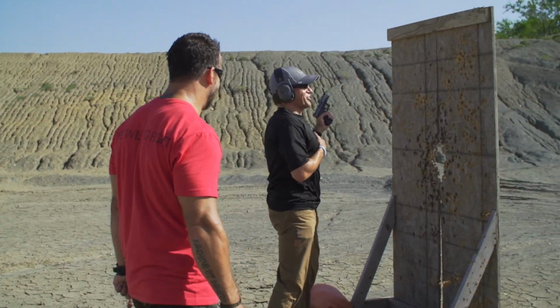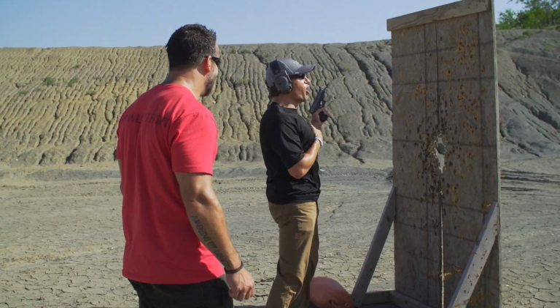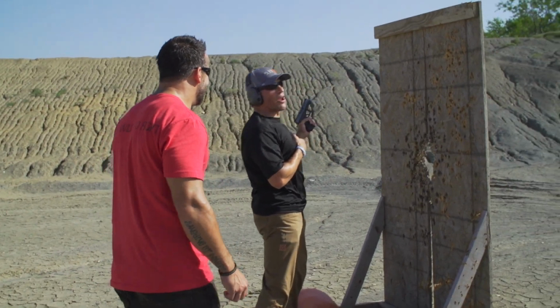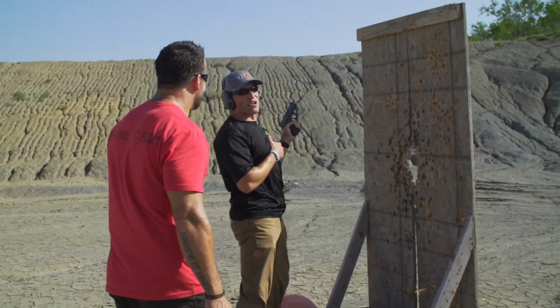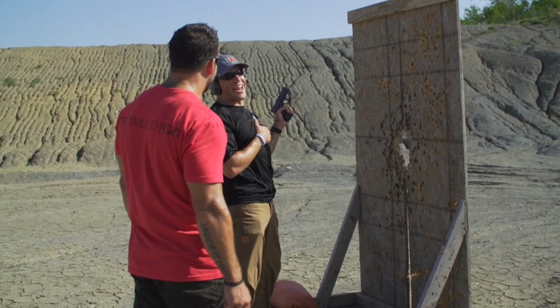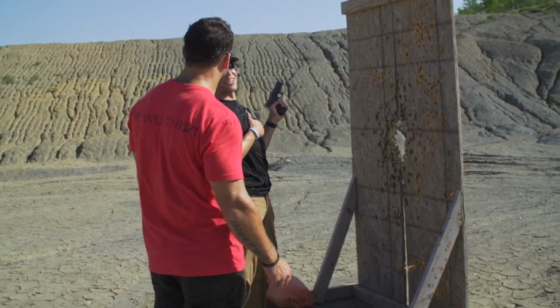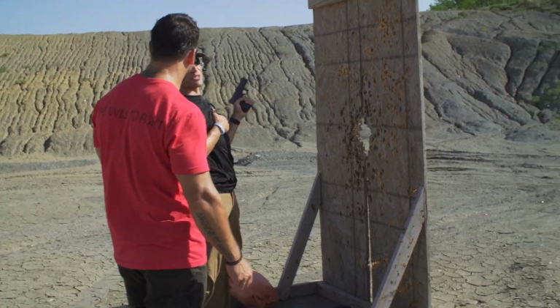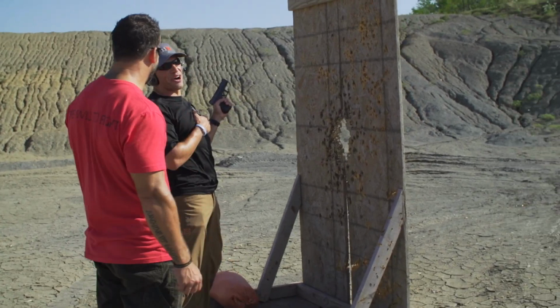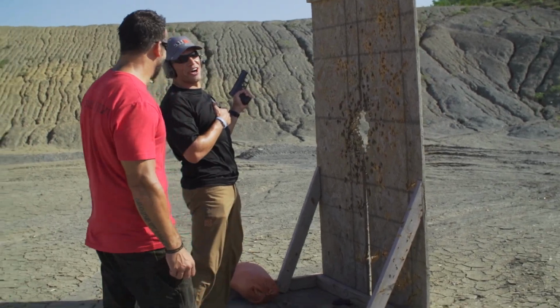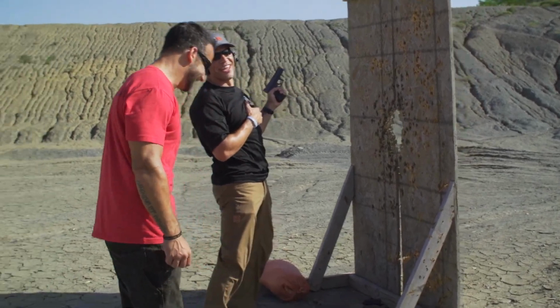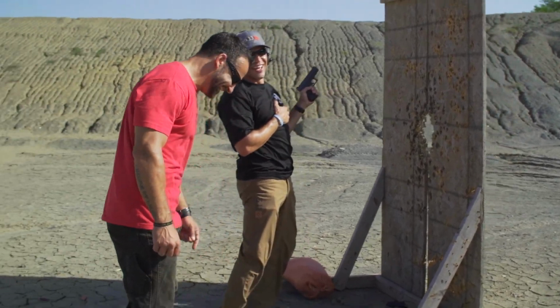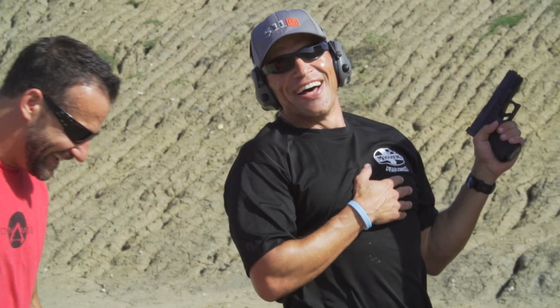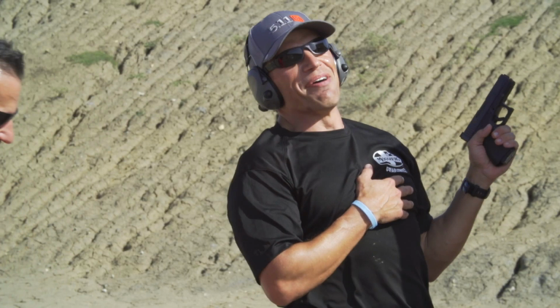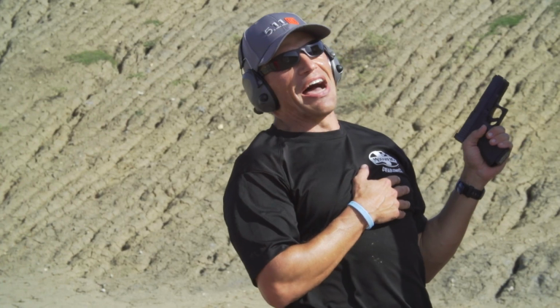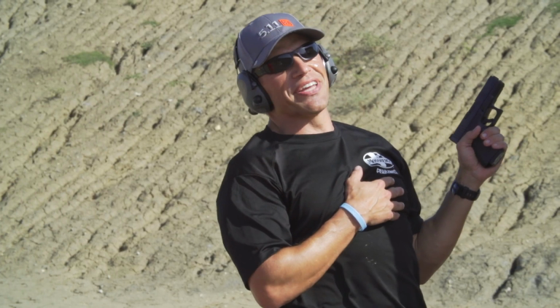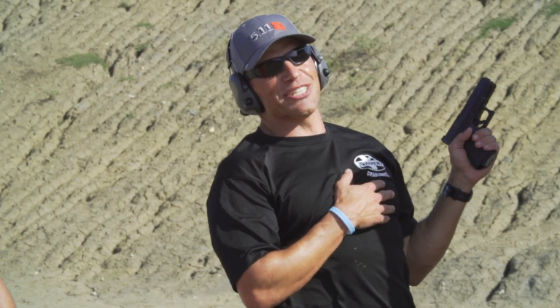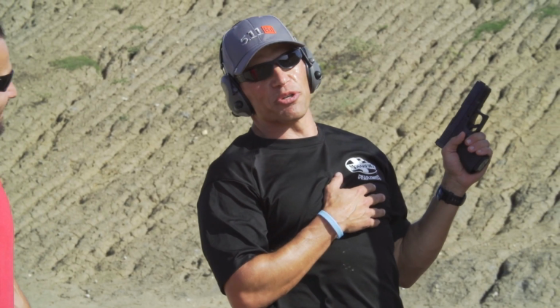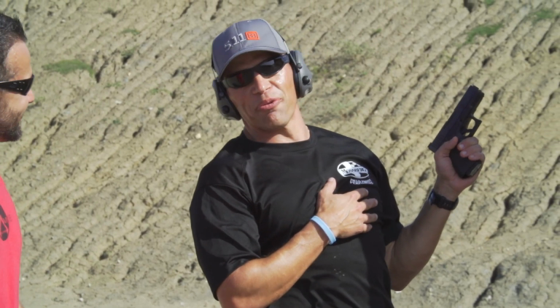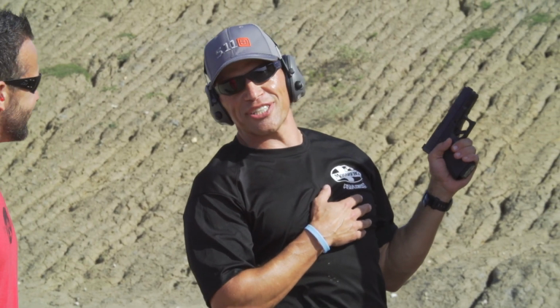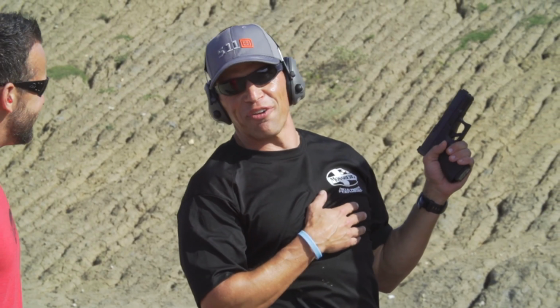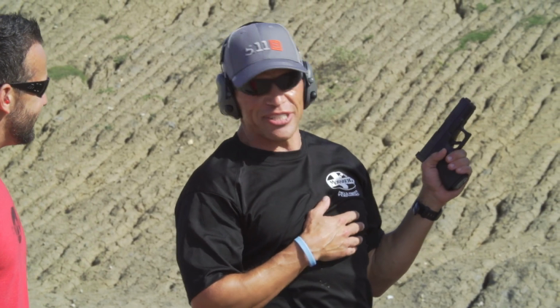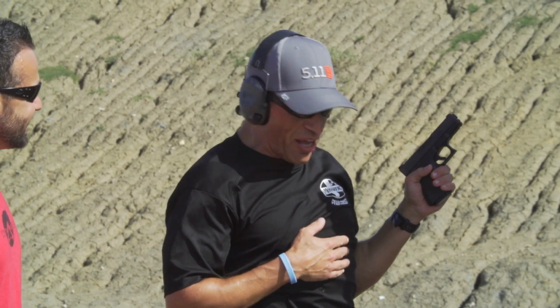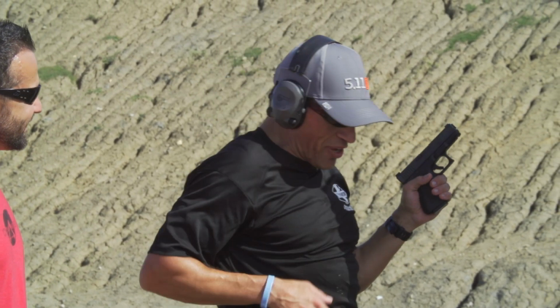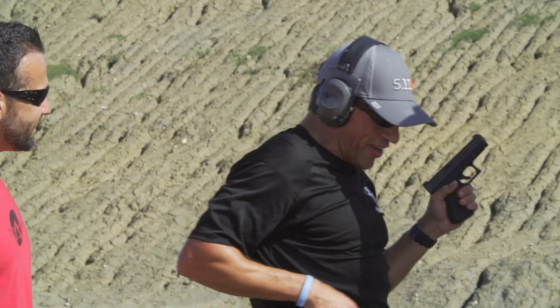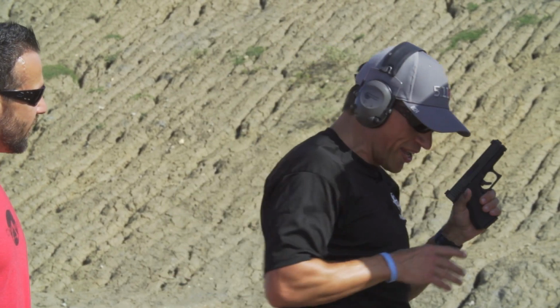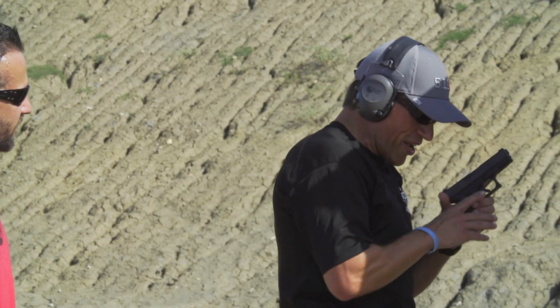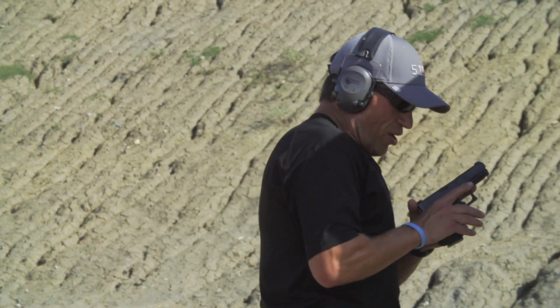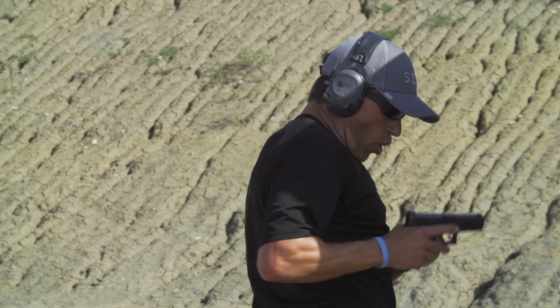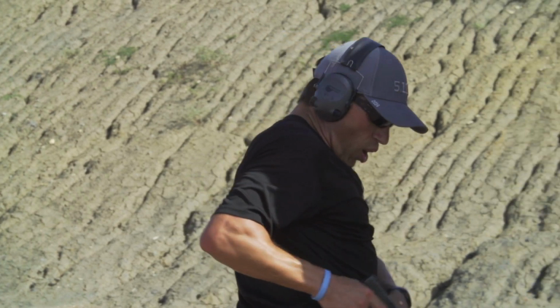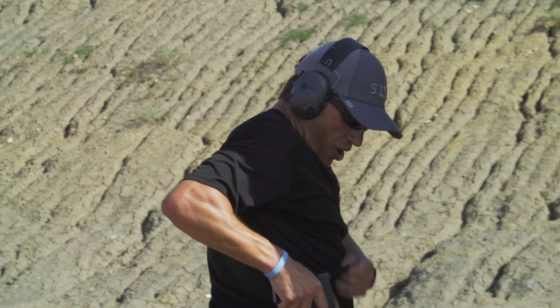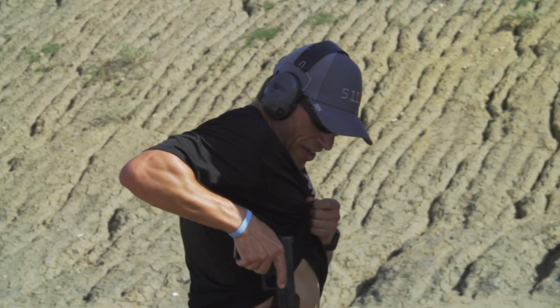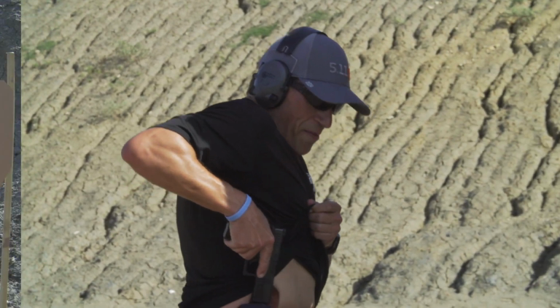Dude, I forgot how good this was. I mean, I've been getting some adrenaline rushes on the freestyle field. That was a fight. Woo! That was a fight.